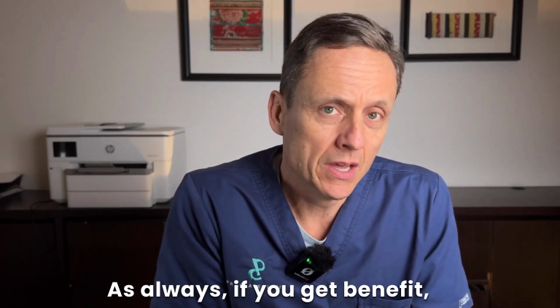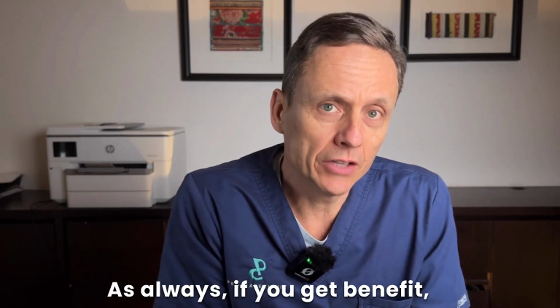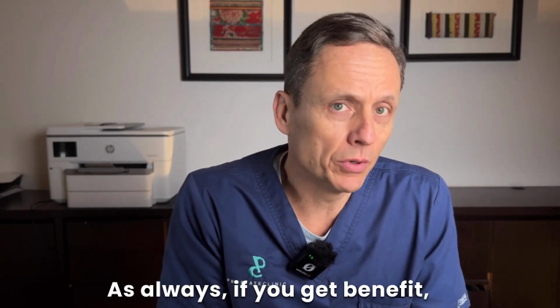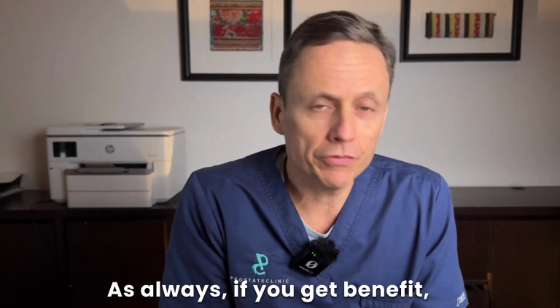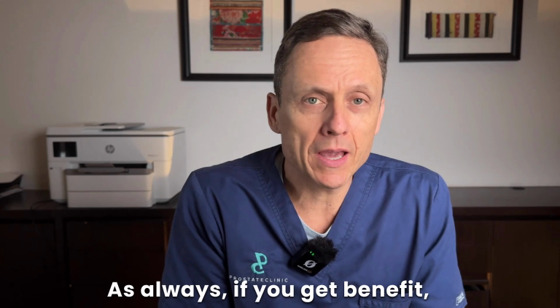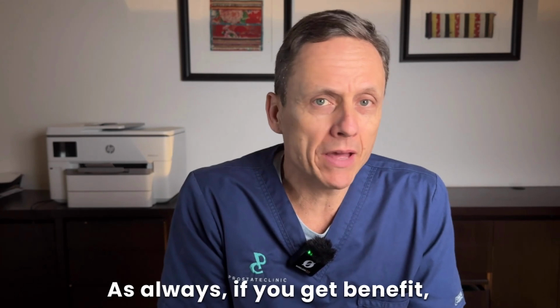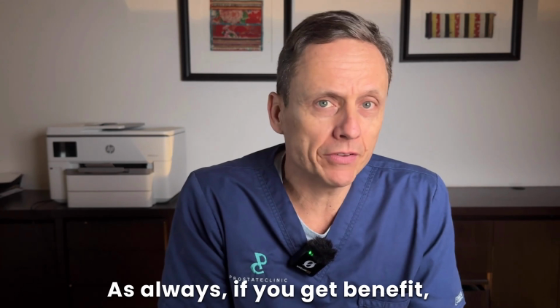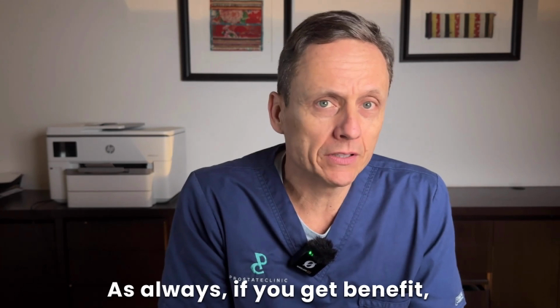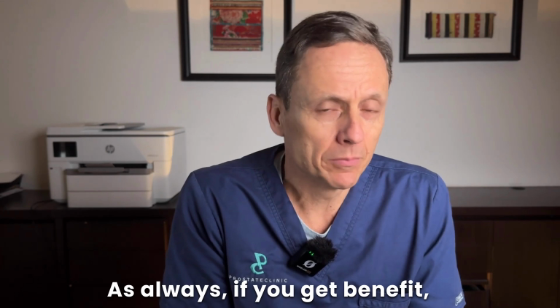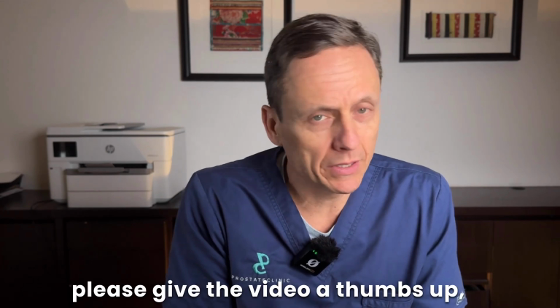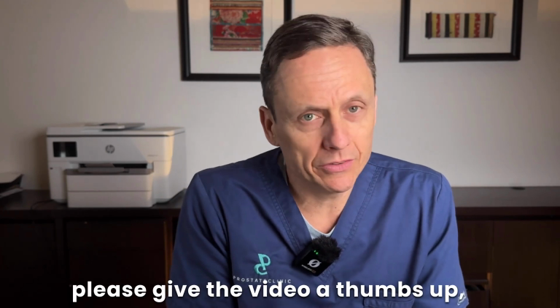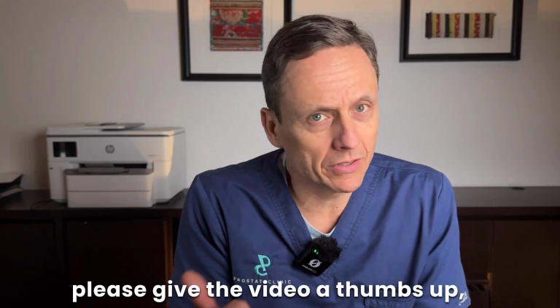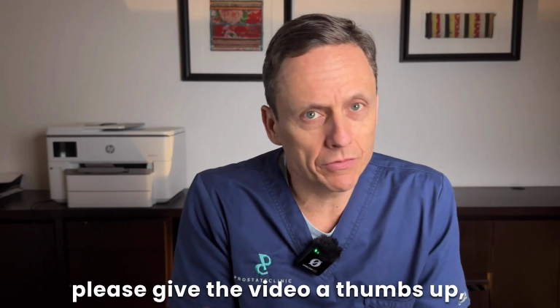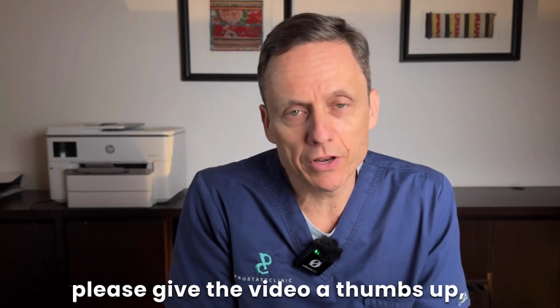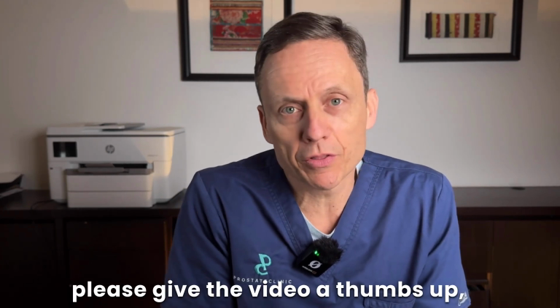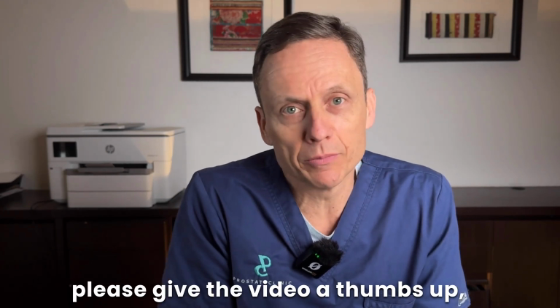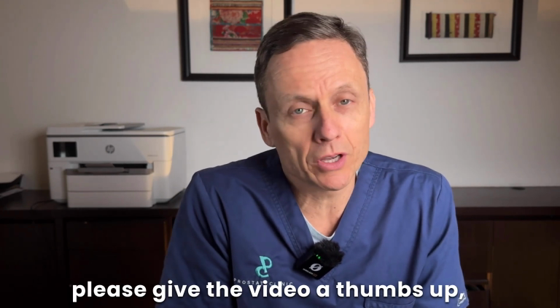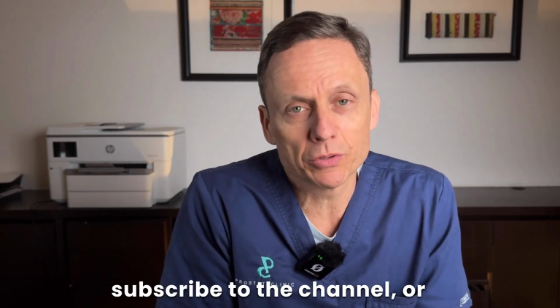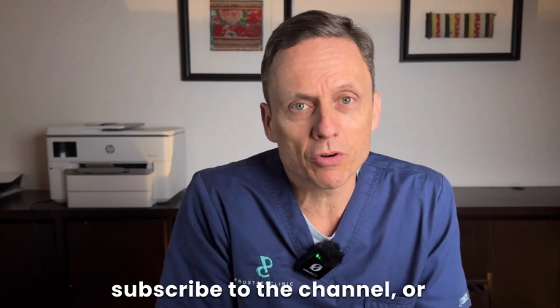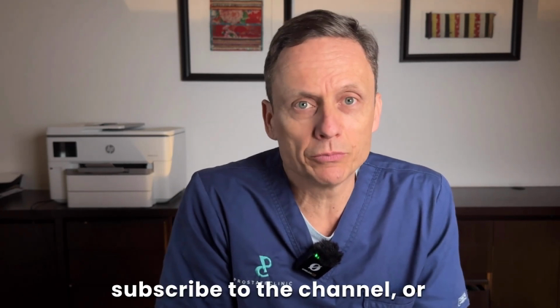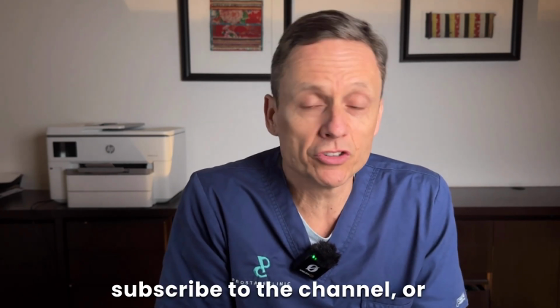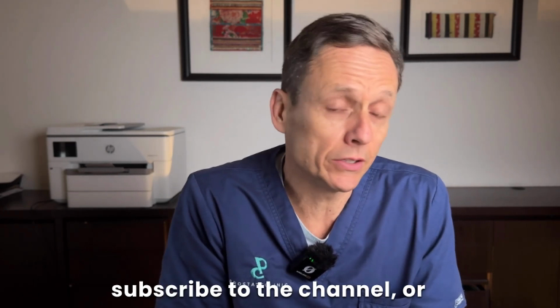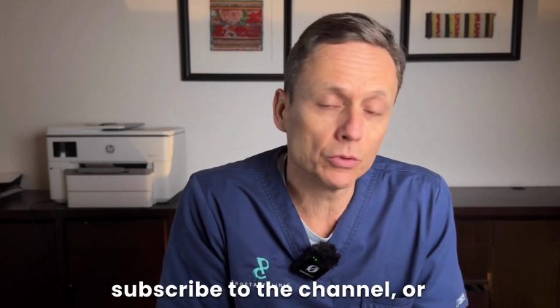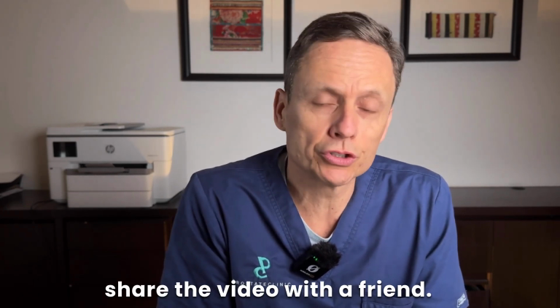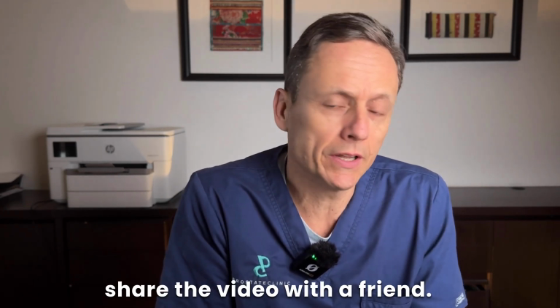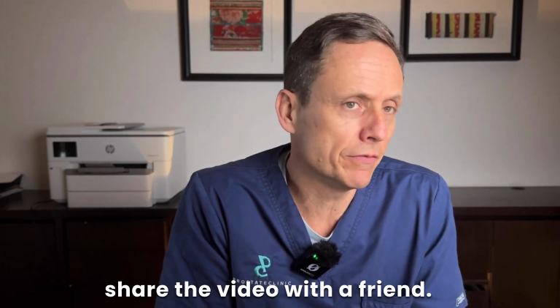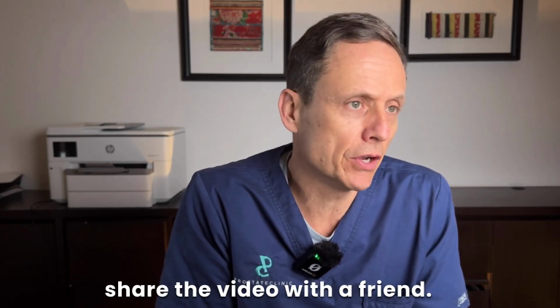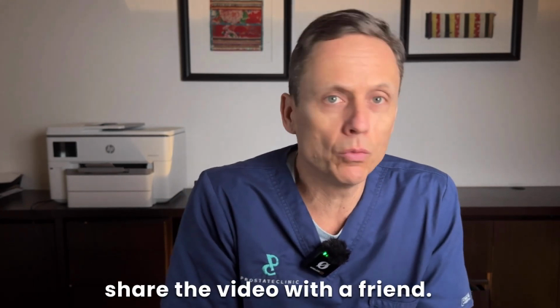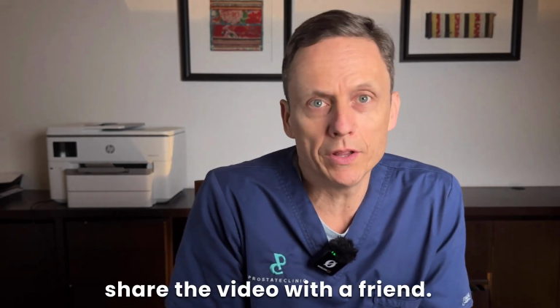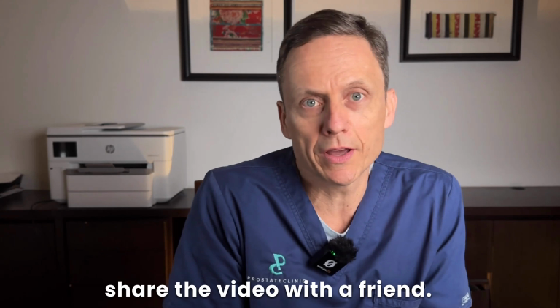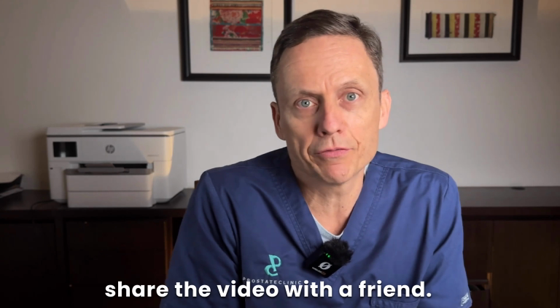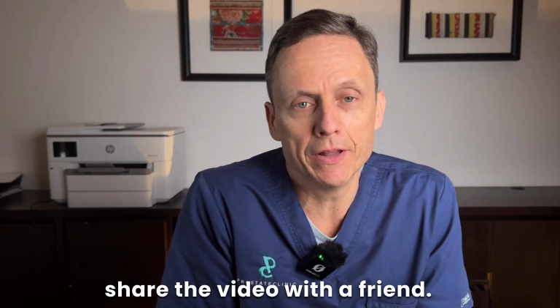As always, if you get benefit please give the video a thumbs up, subscribe to the channel, or share the video with a friend.